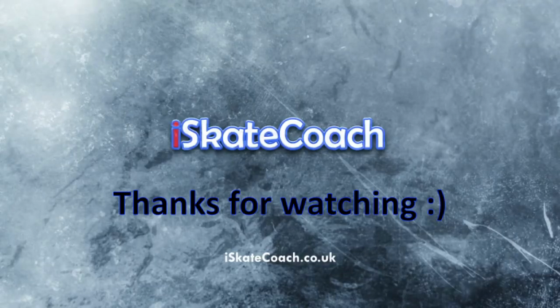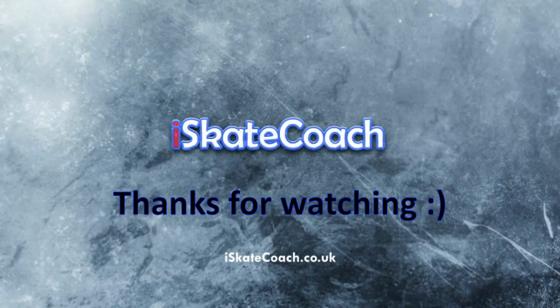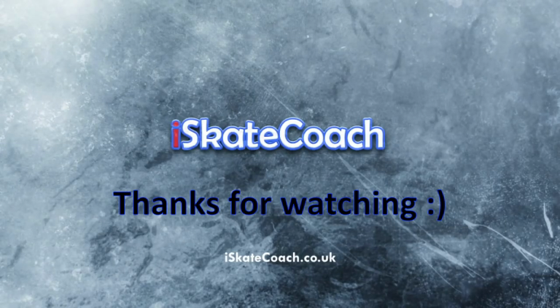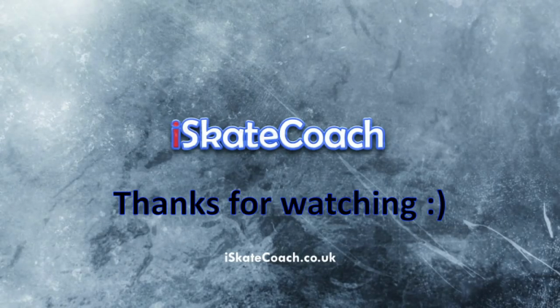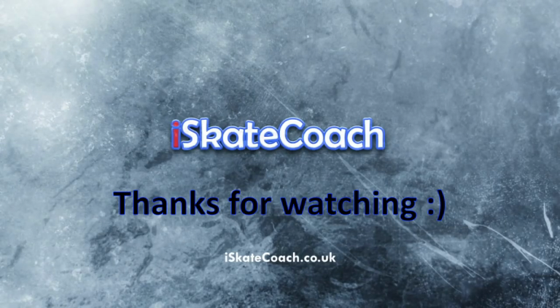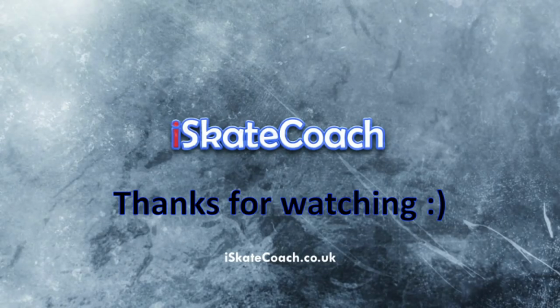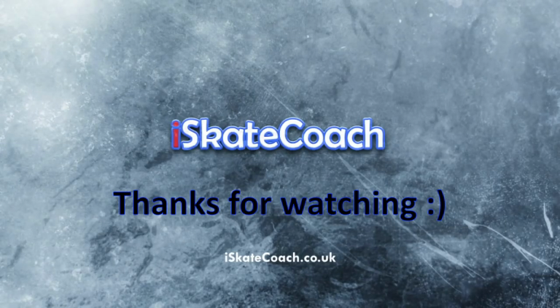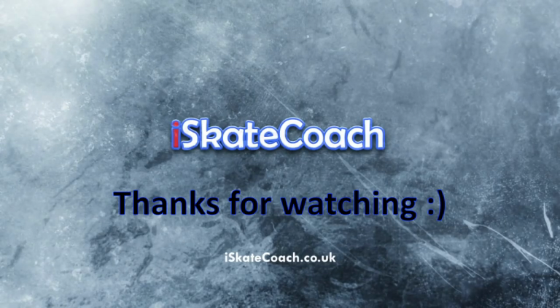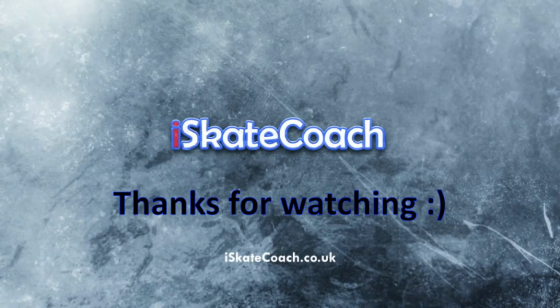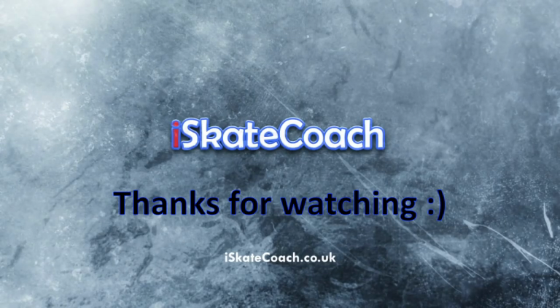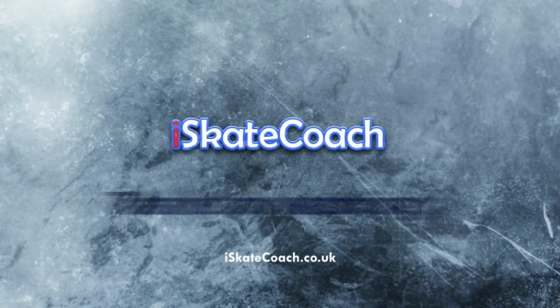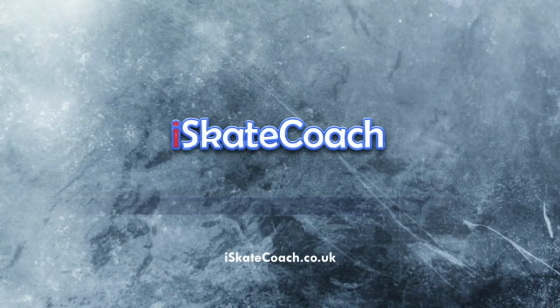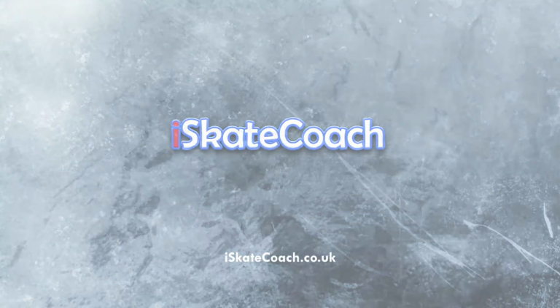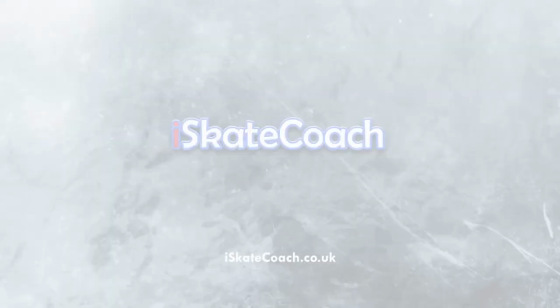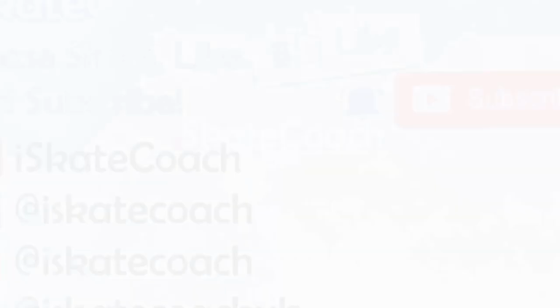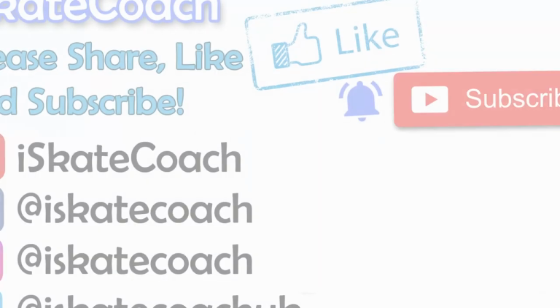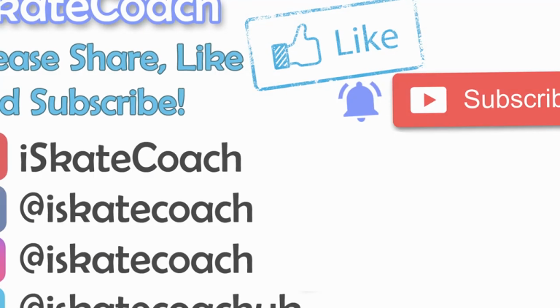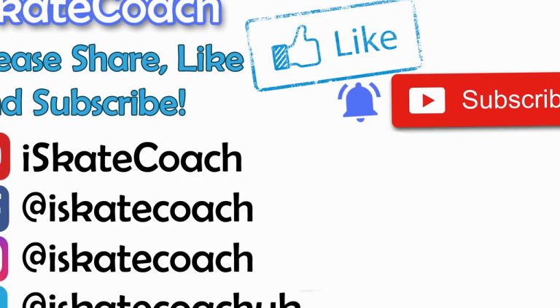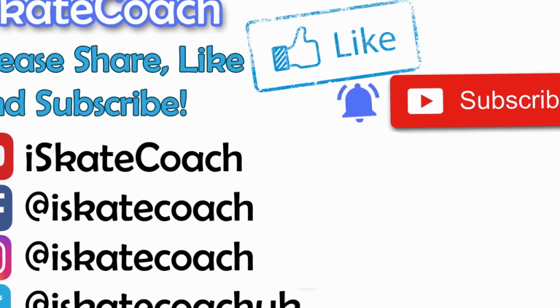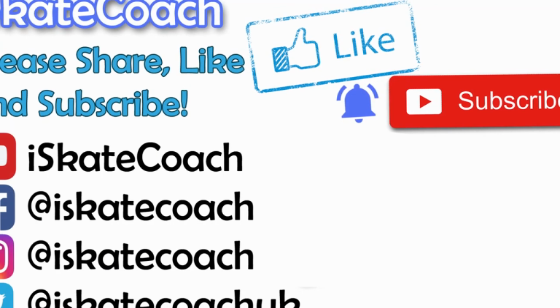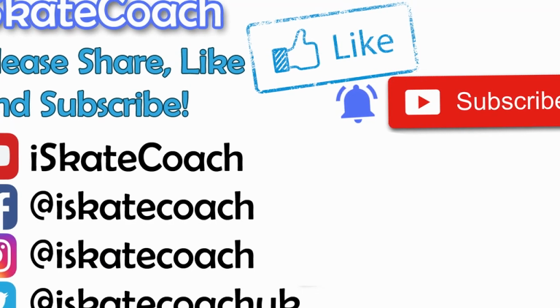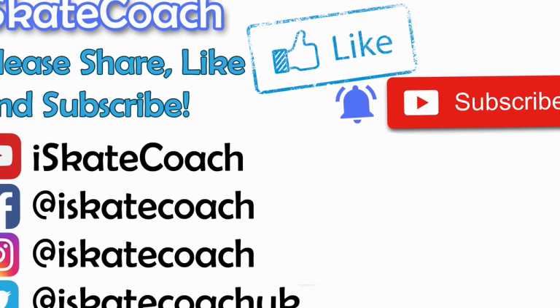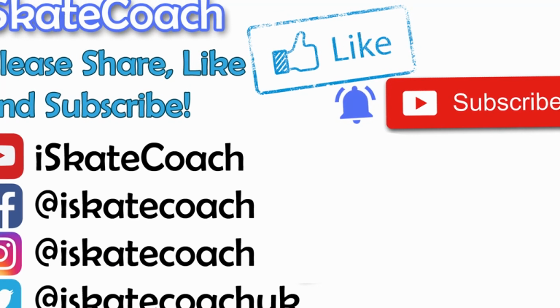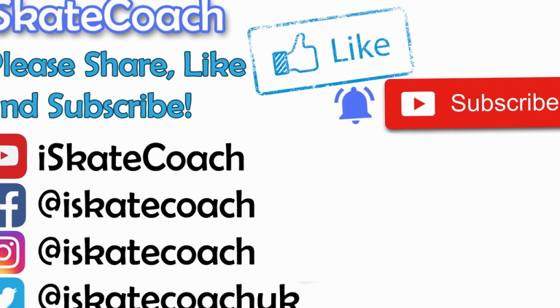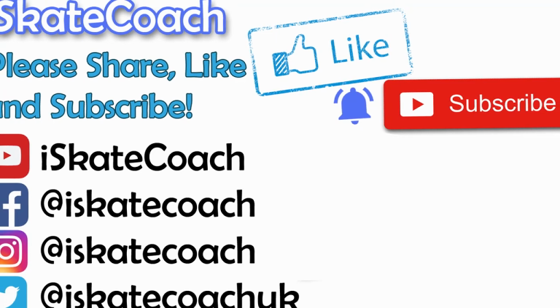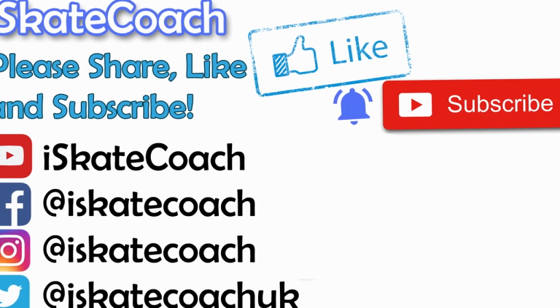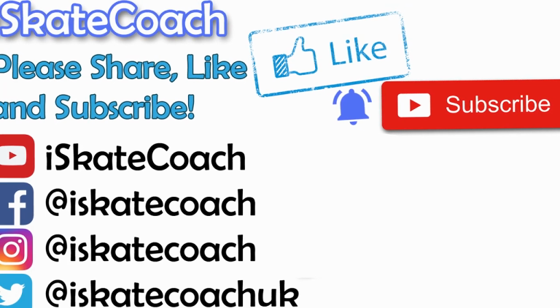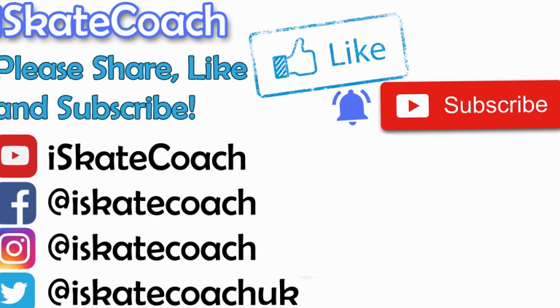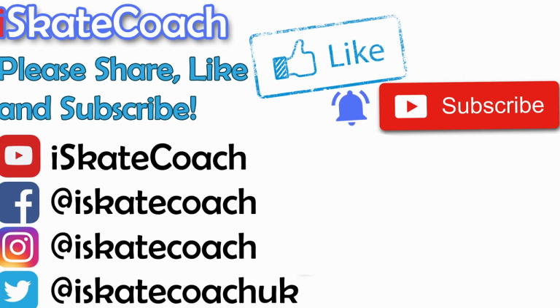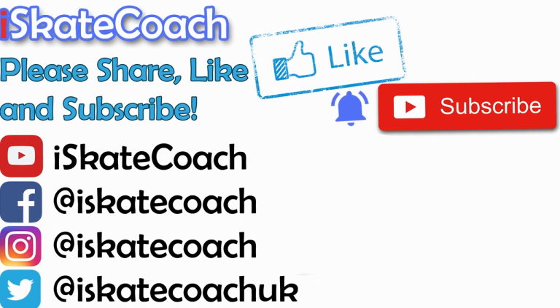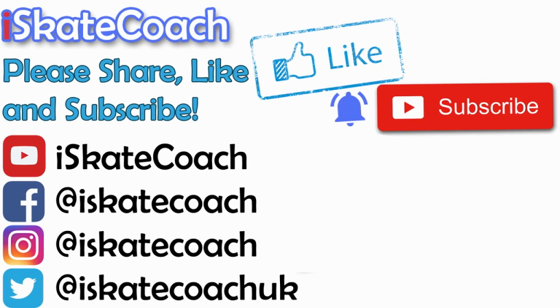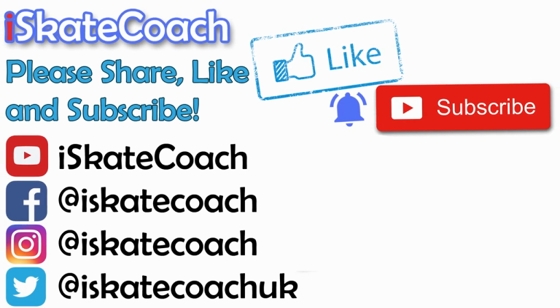Try it, I challenge you! And then subscribe and do all those other lovely things.